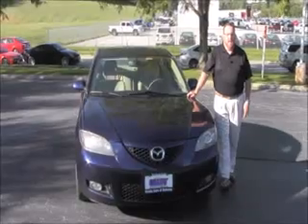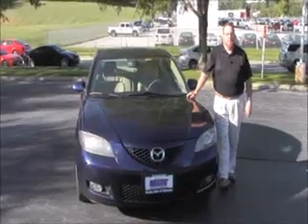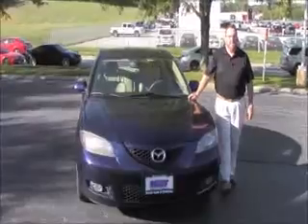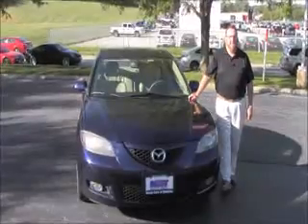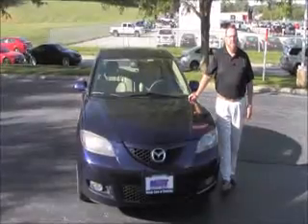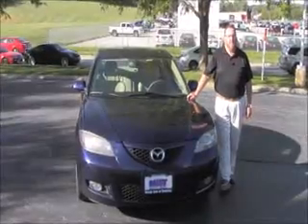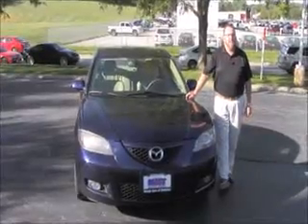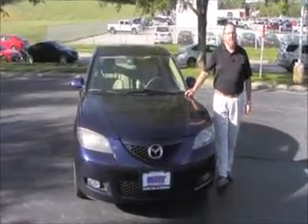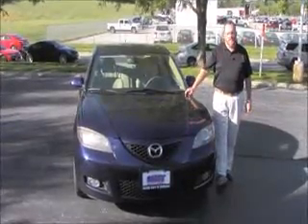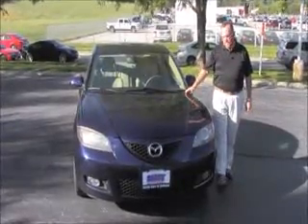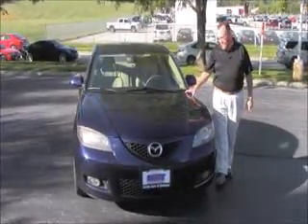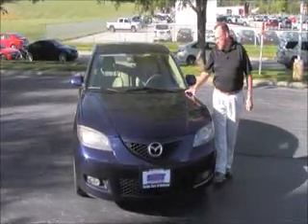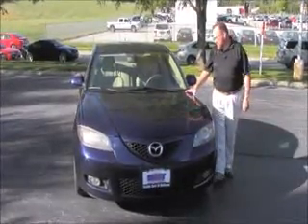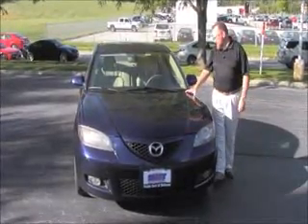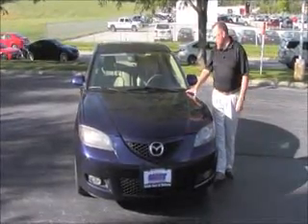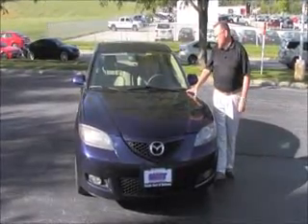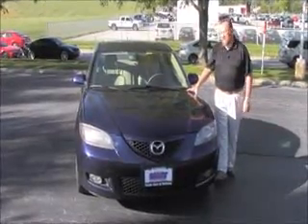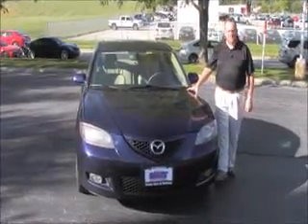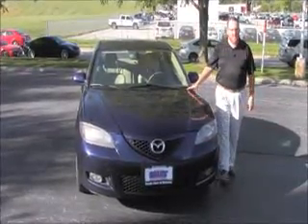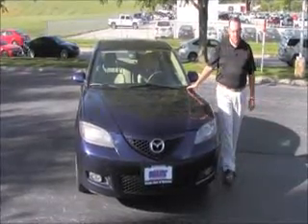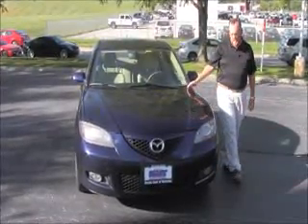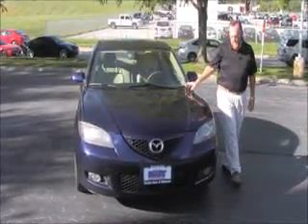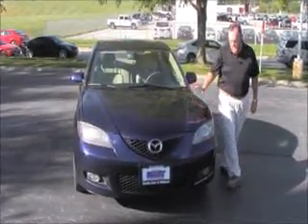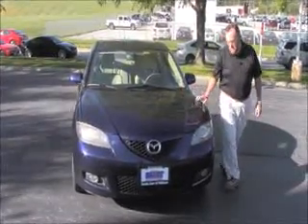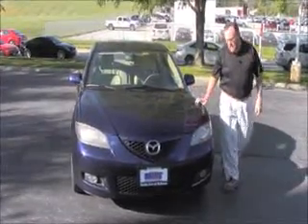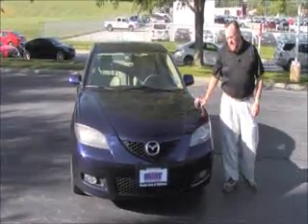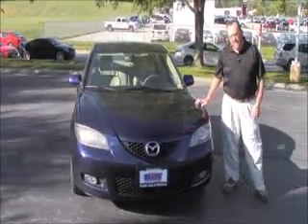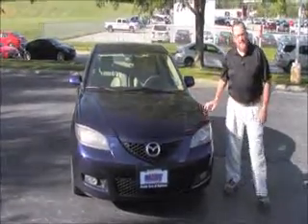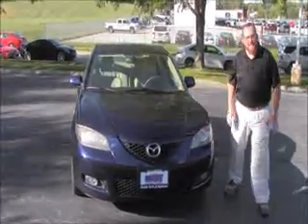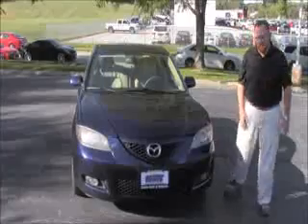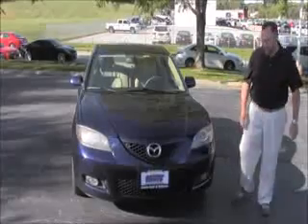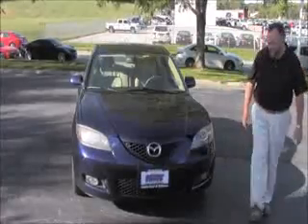Brian Kelly here for the Honda Giant, here to show you this 2009 Mazda 3. Just came in on trade, has 90,000 miles.